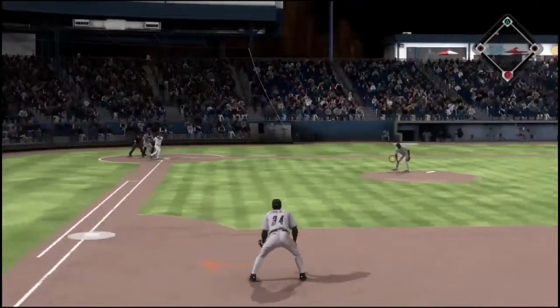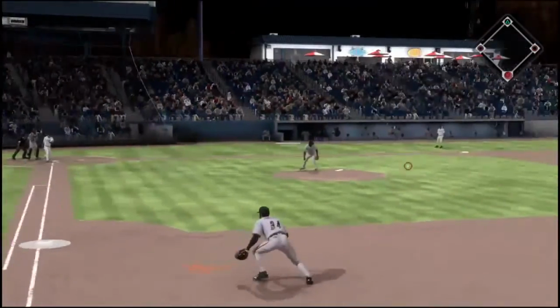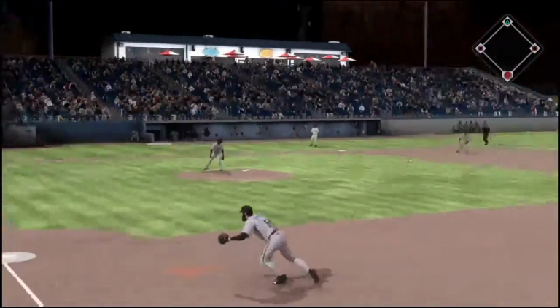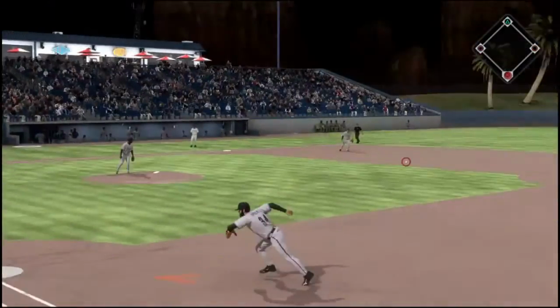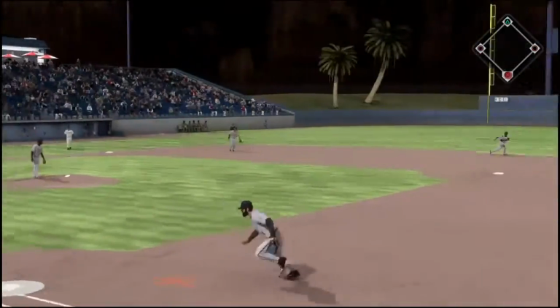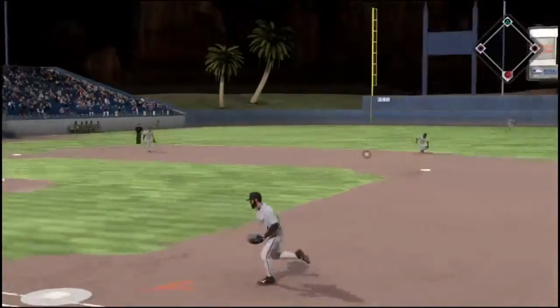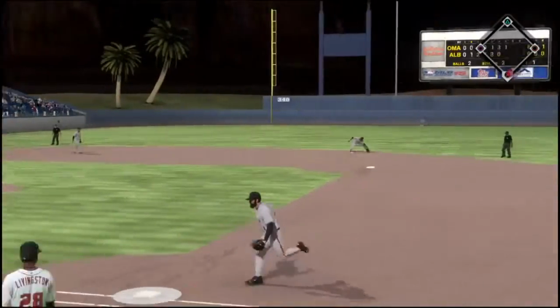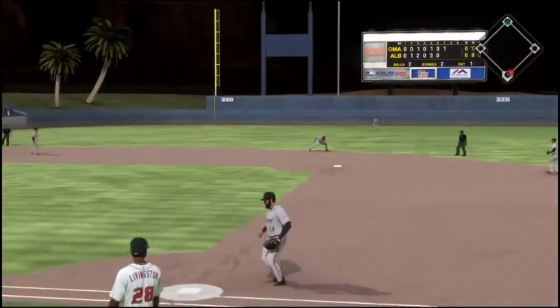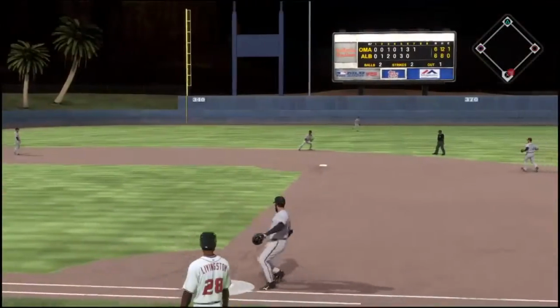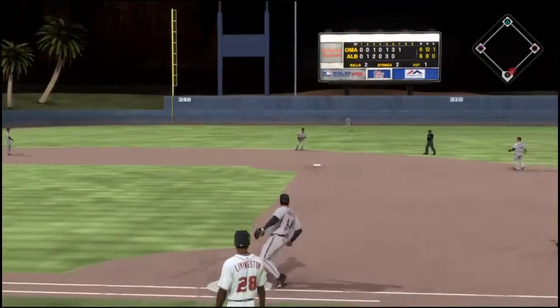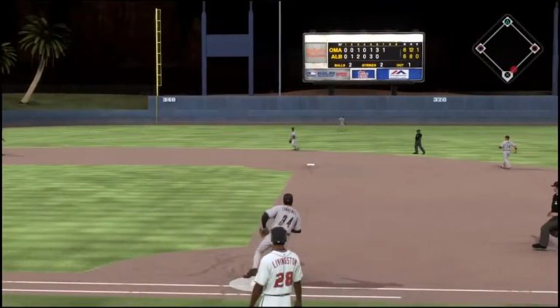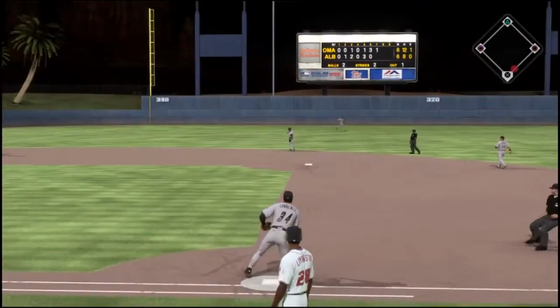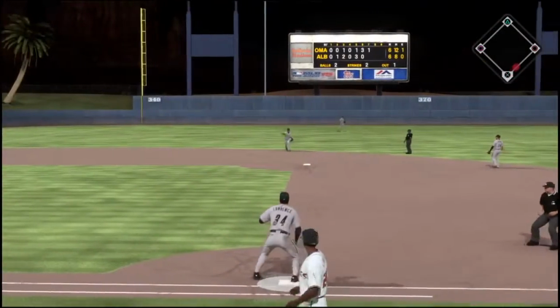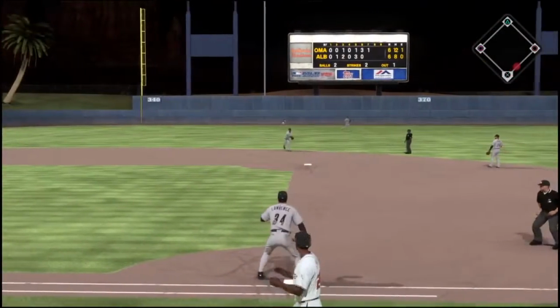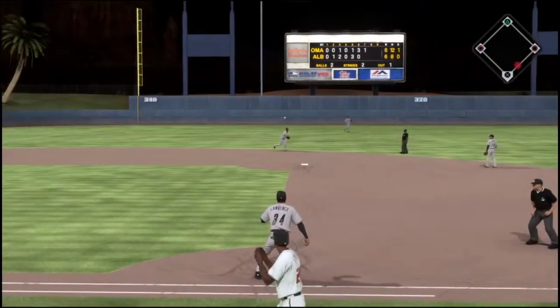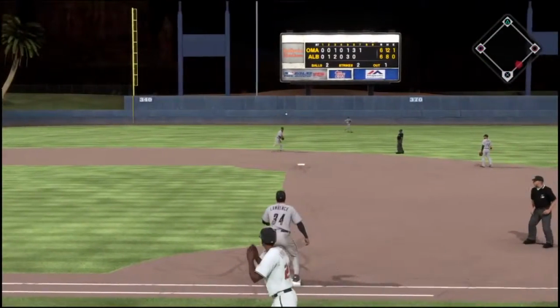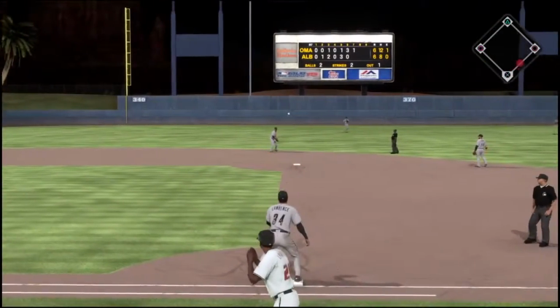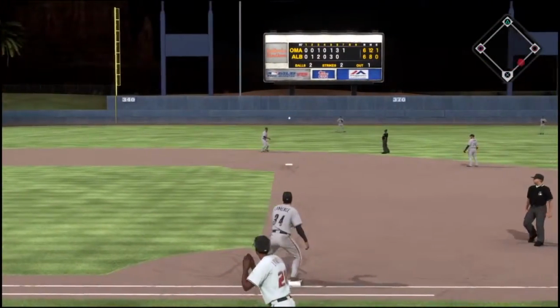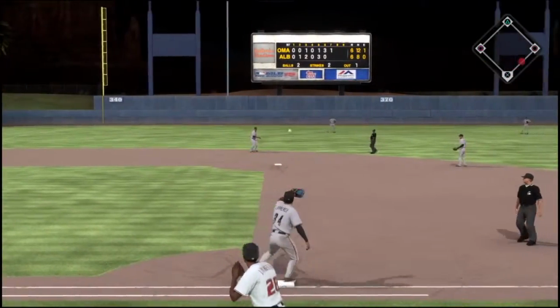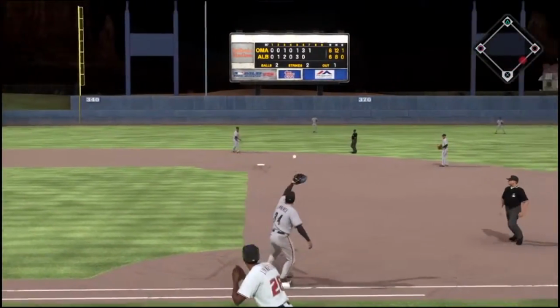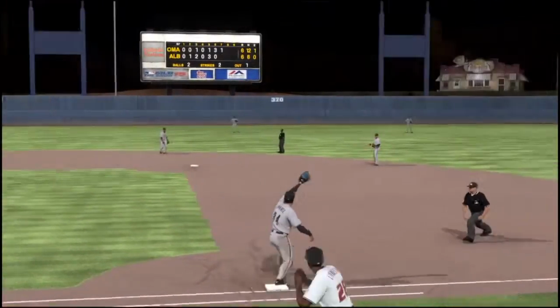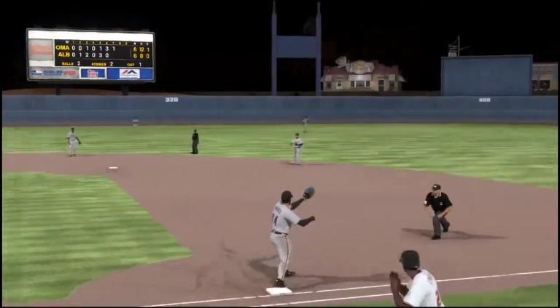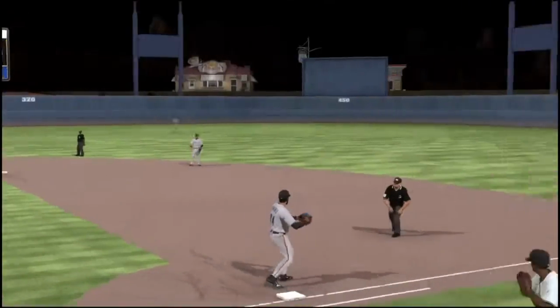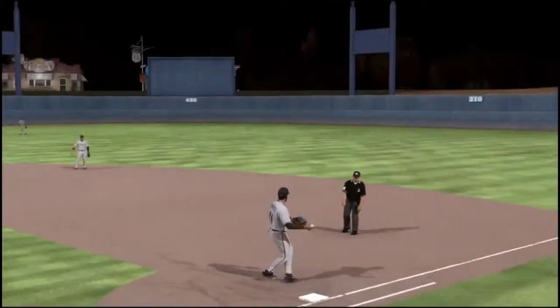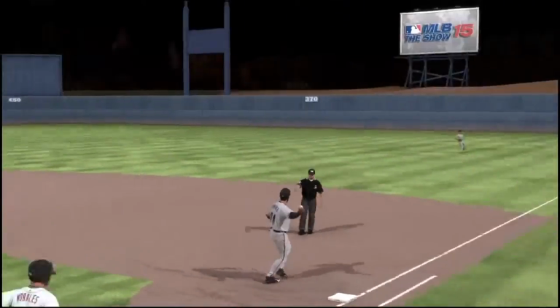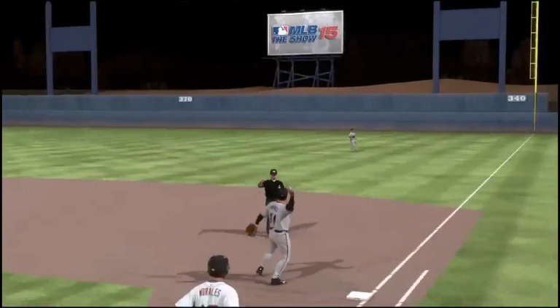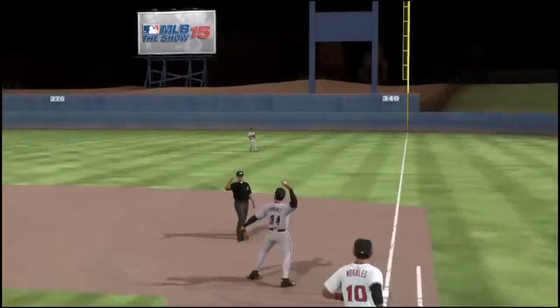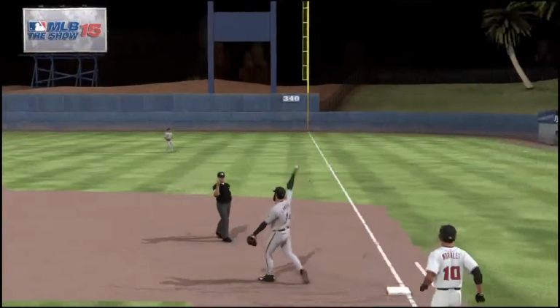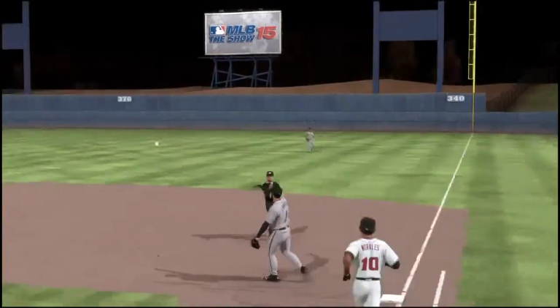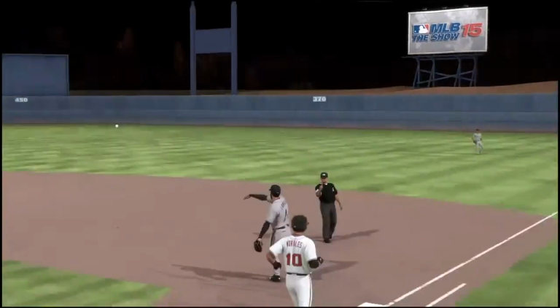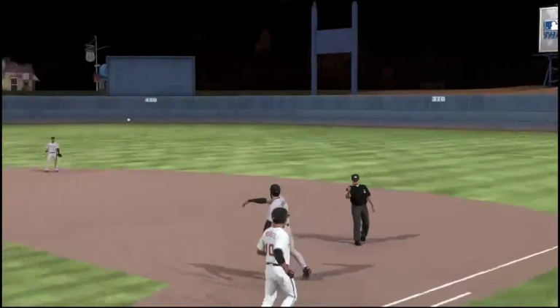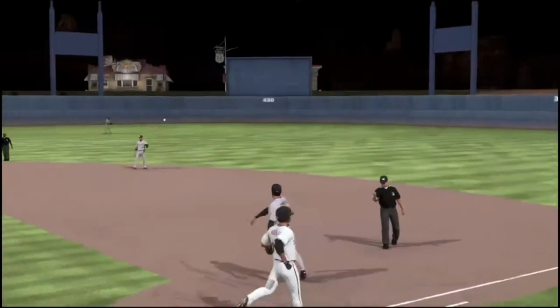2-2 — now a swing and a hard-hit ball to short. On to first and there were two down.